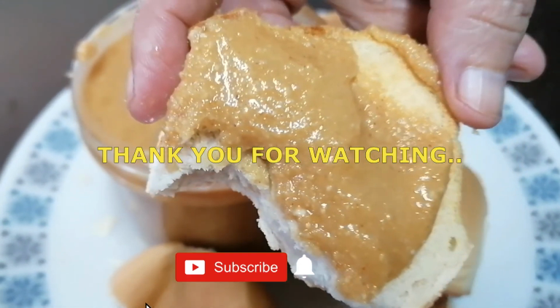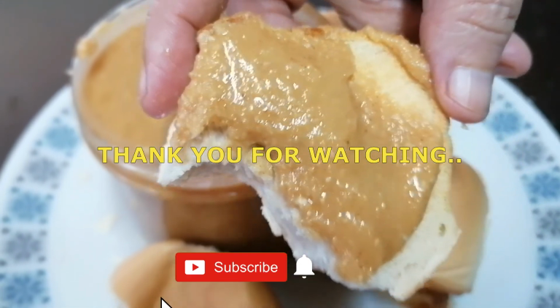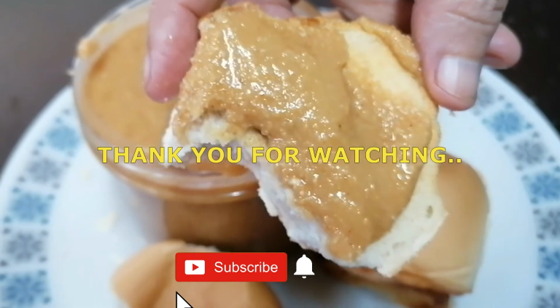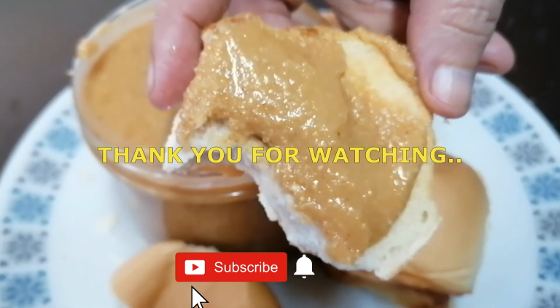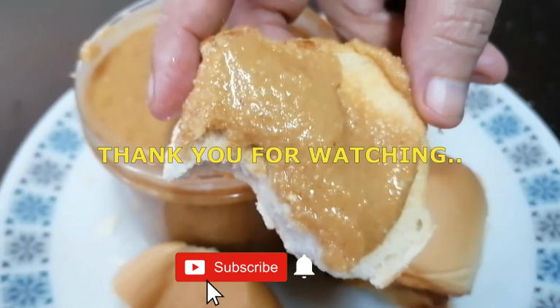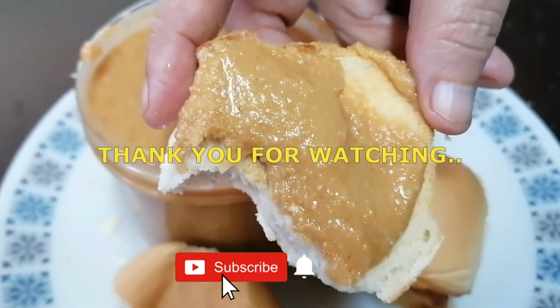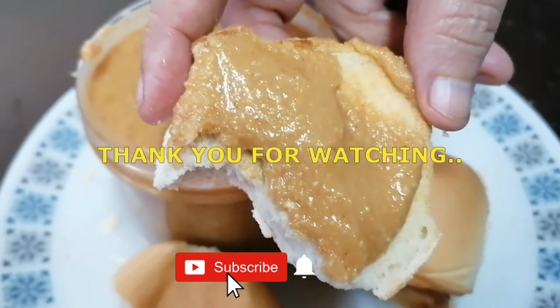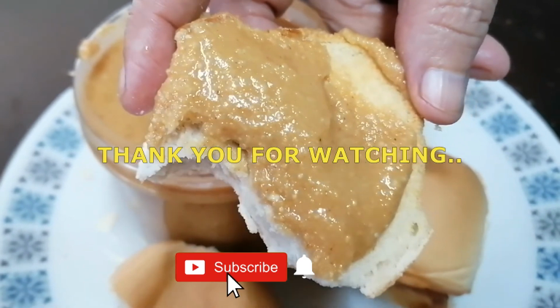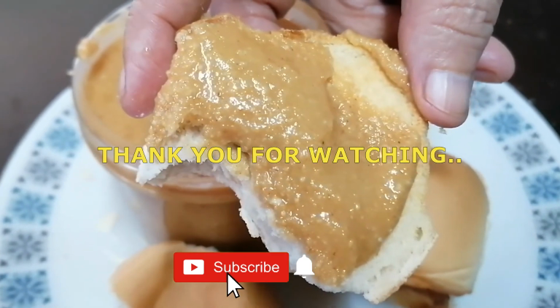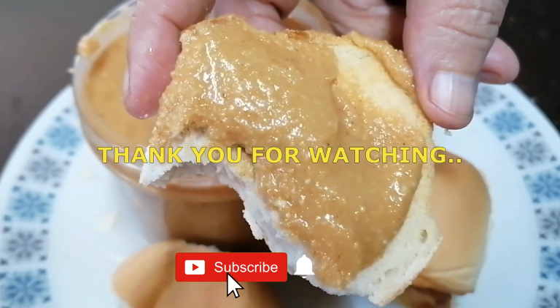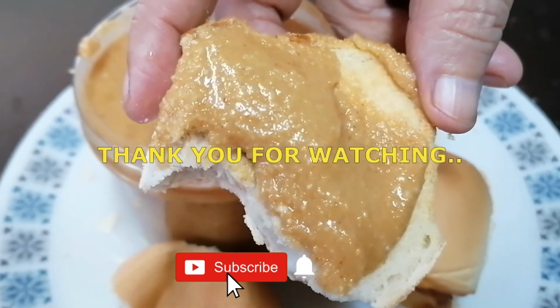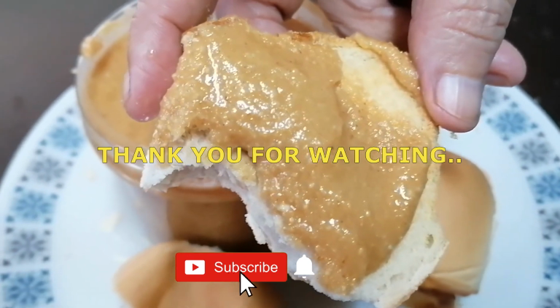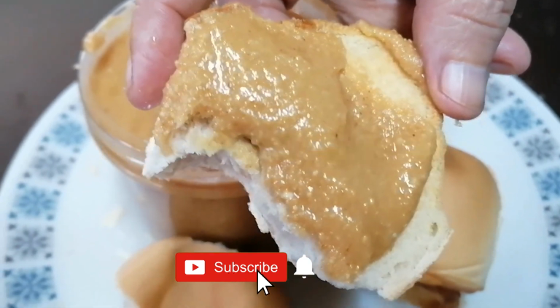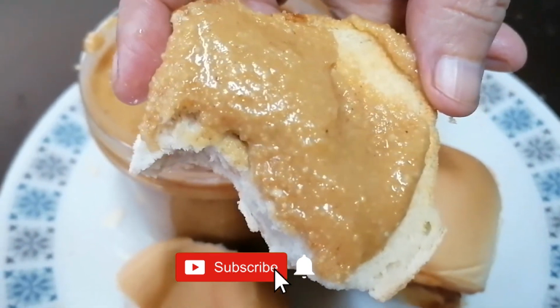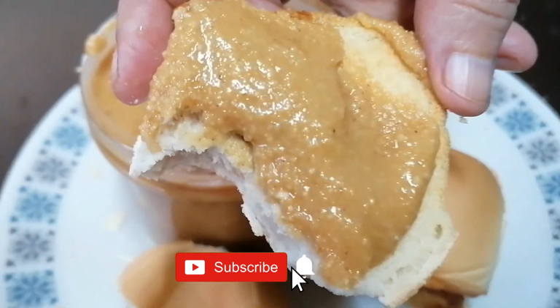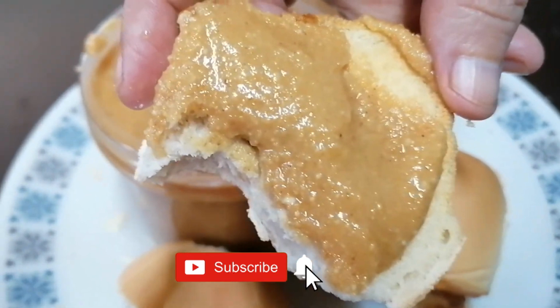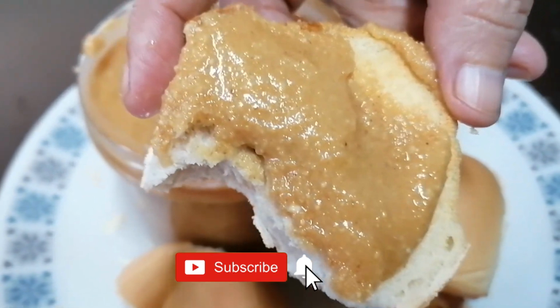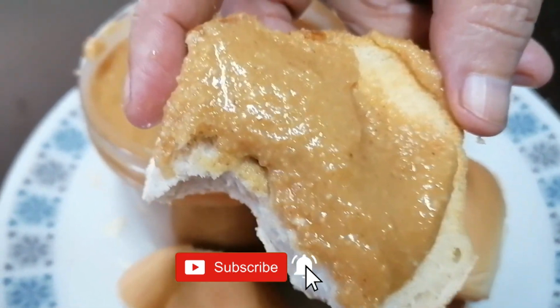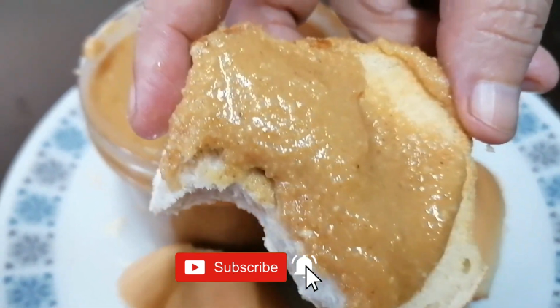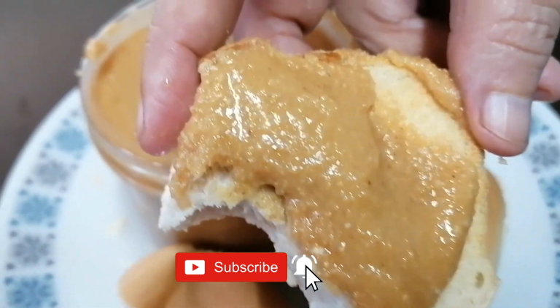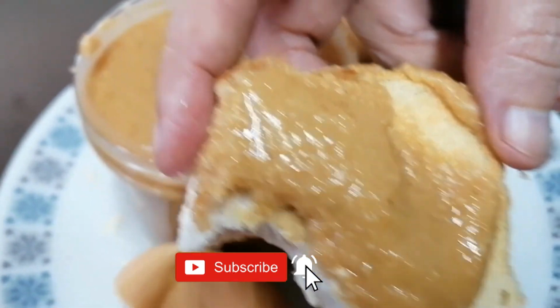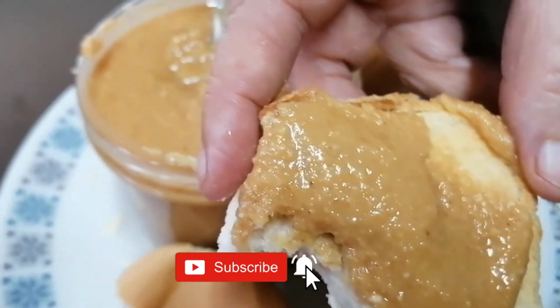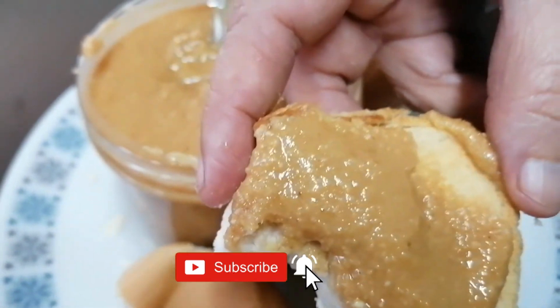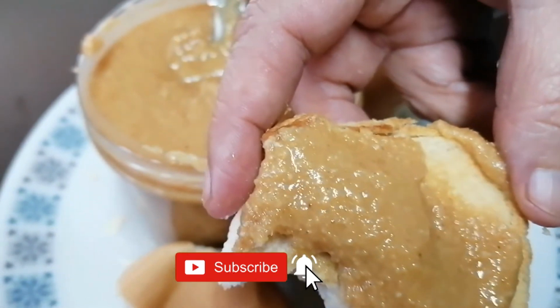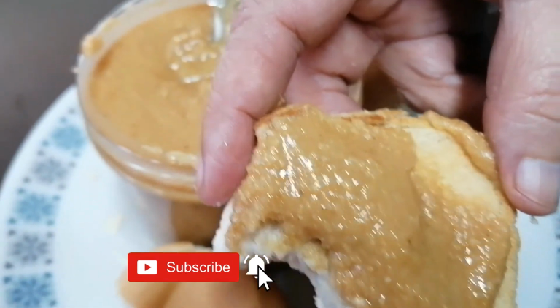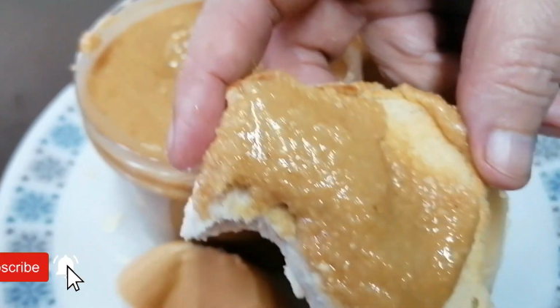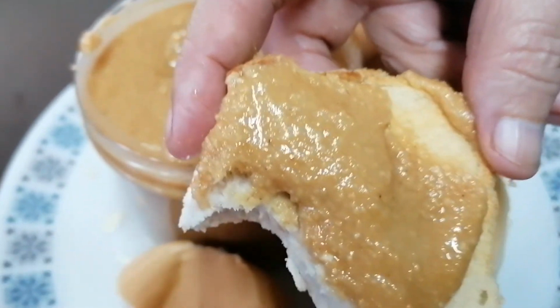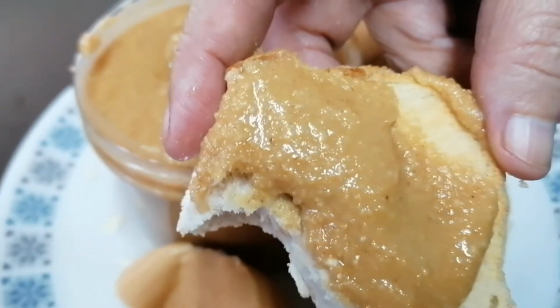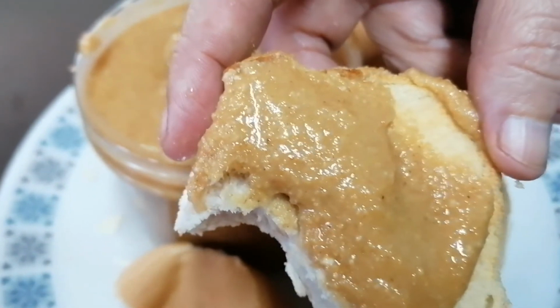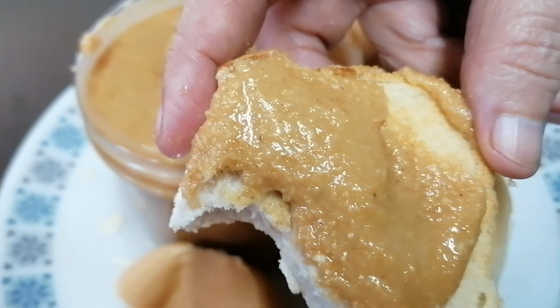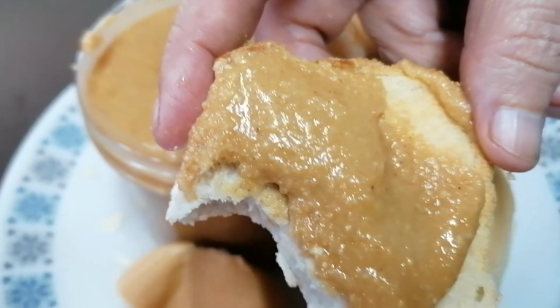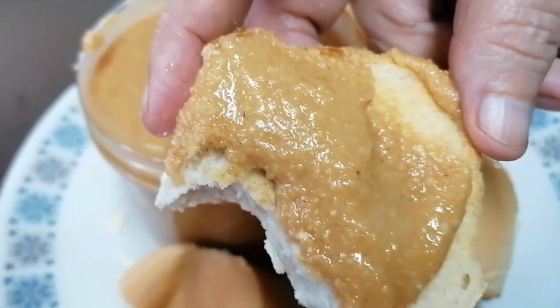Don't forget to like, share, and subscribe. Thank you for watching.